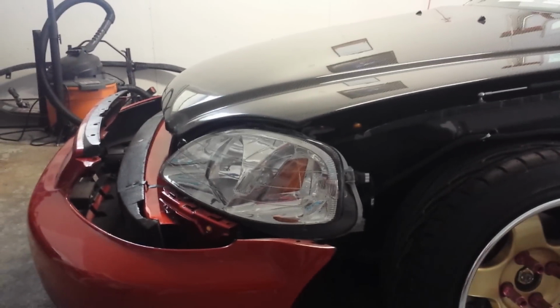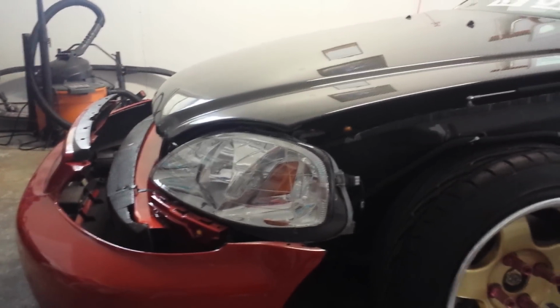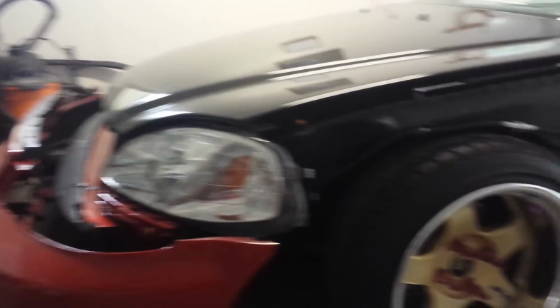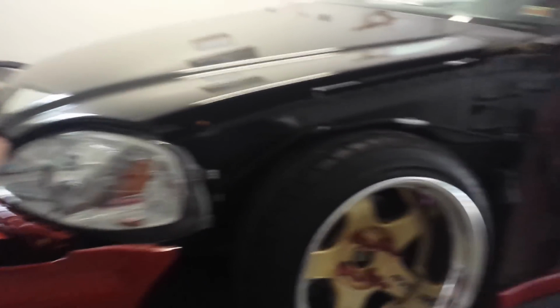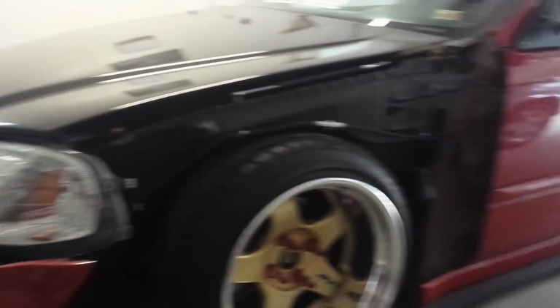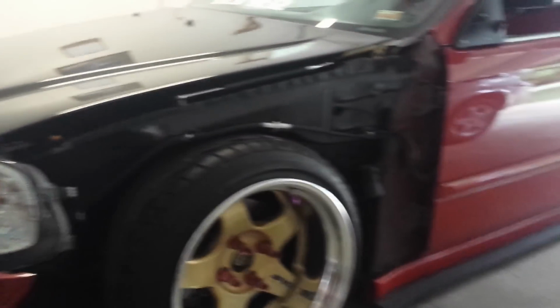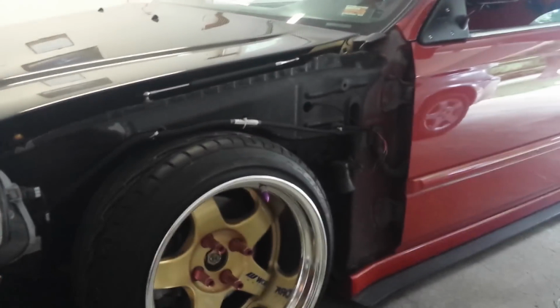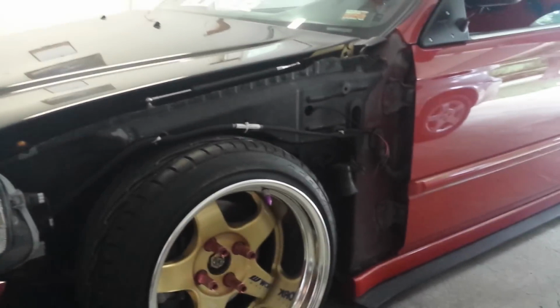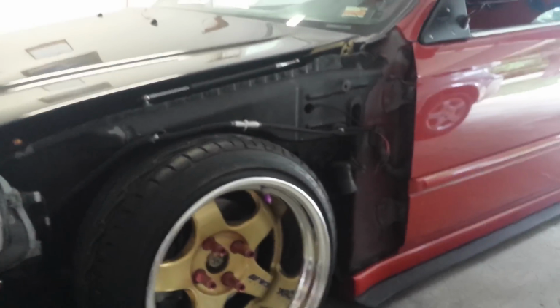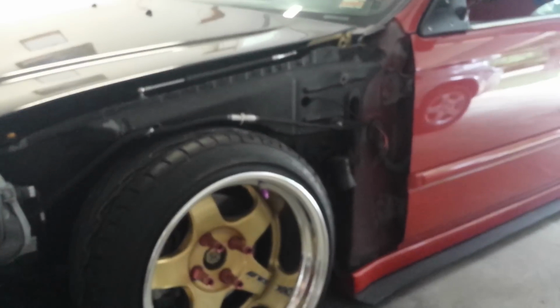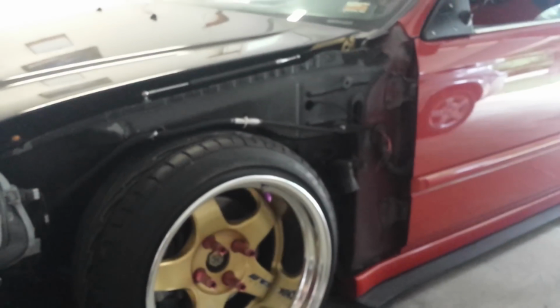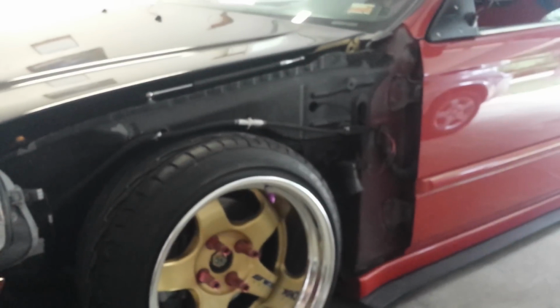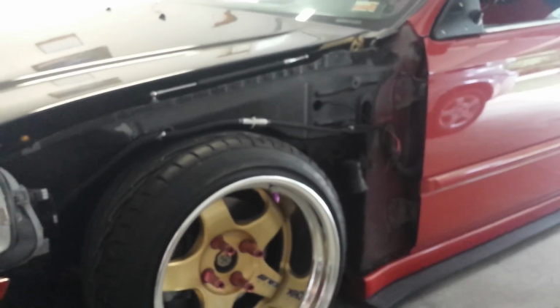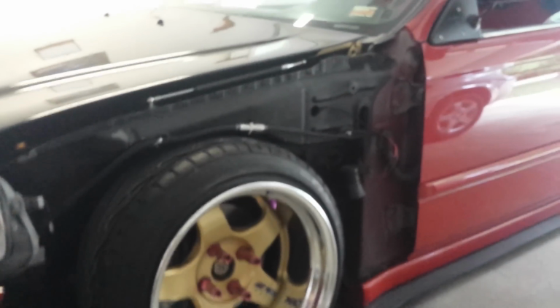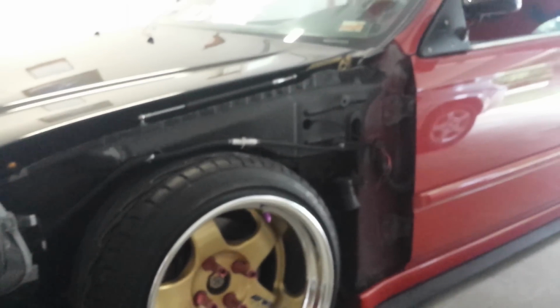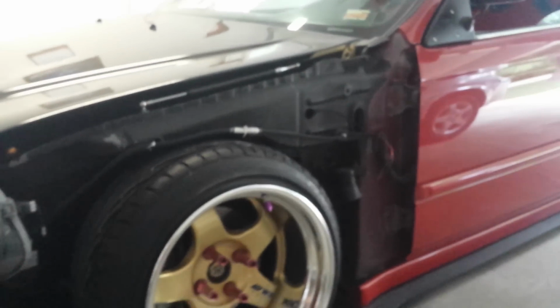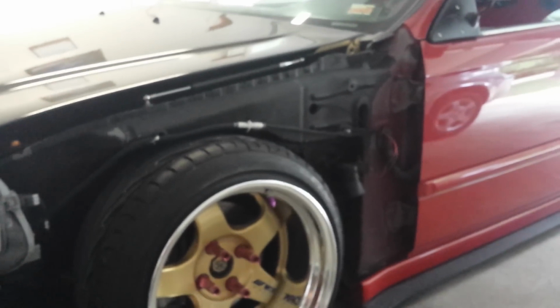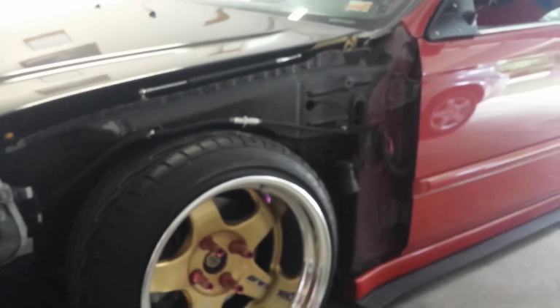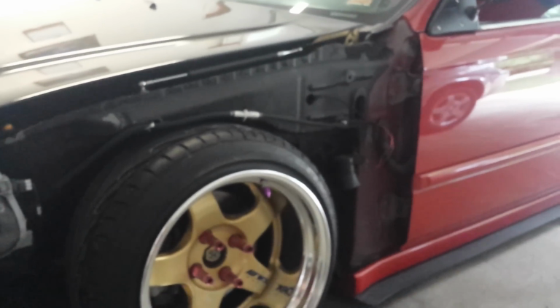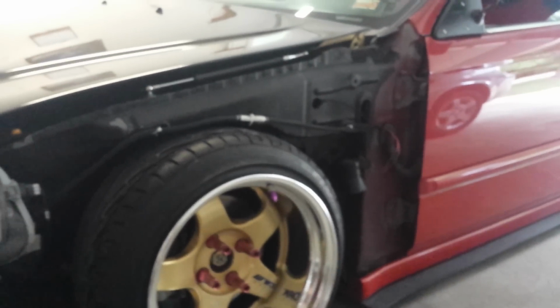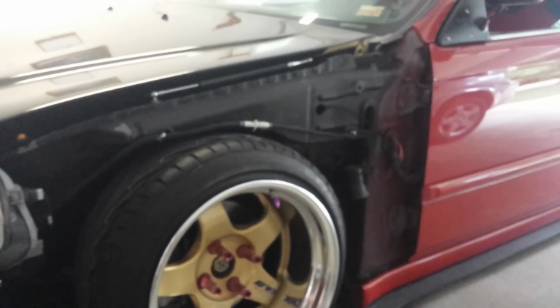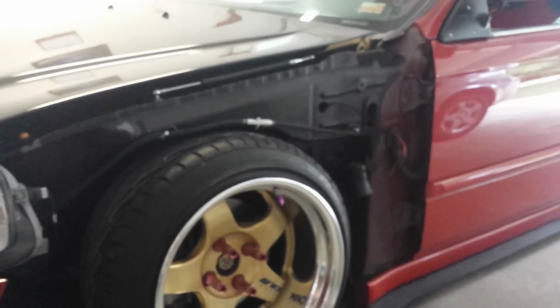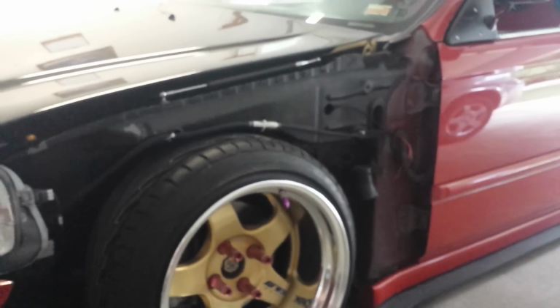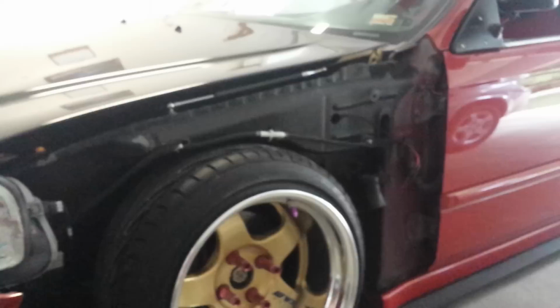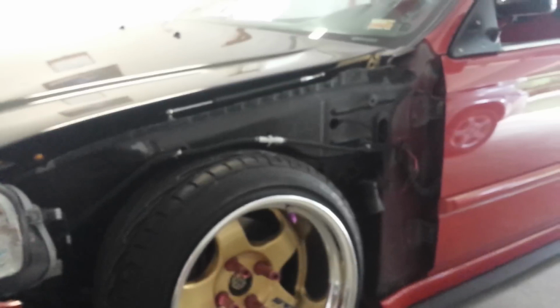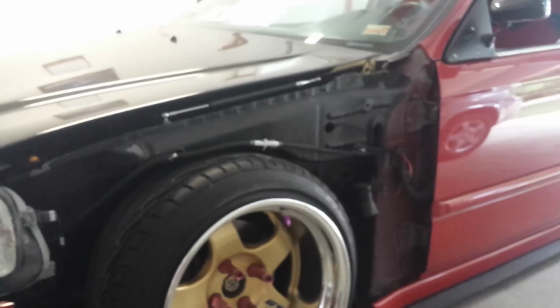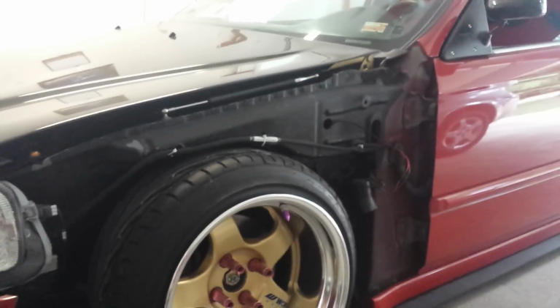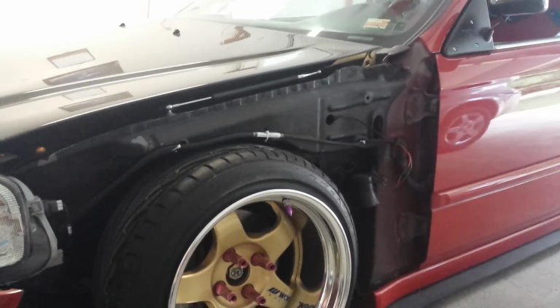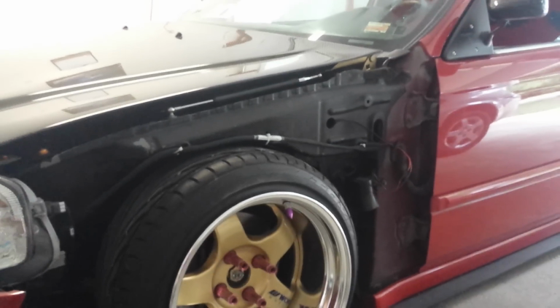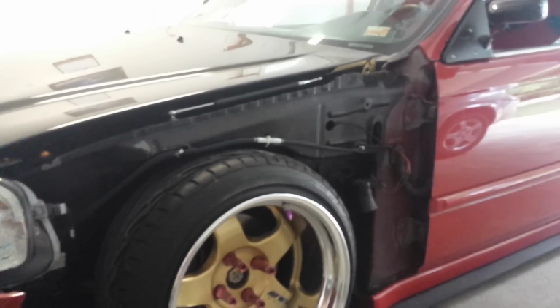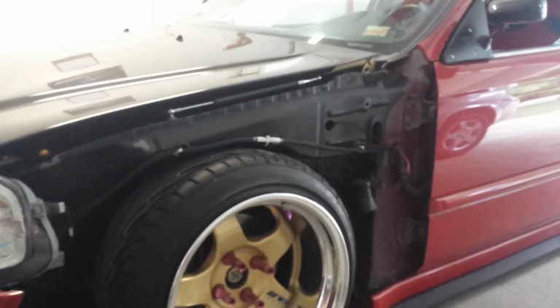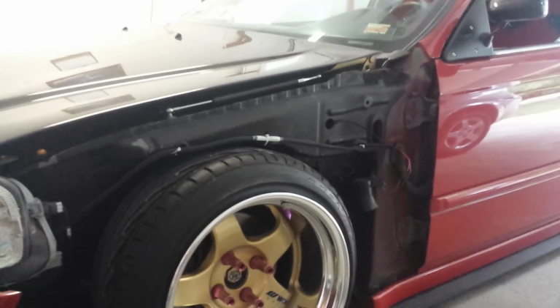Kind of have everything put back together besides my fenders. I had them off just to make sure everything was going all right when I was driving.